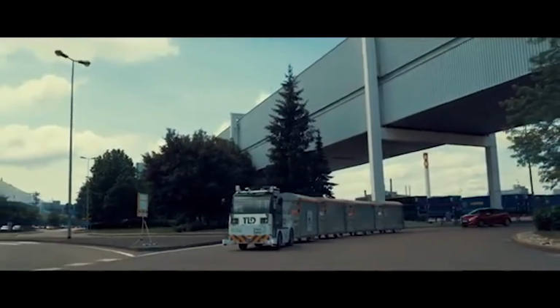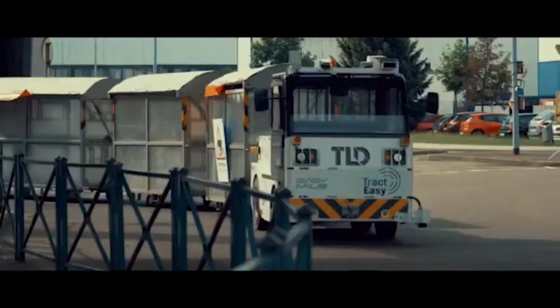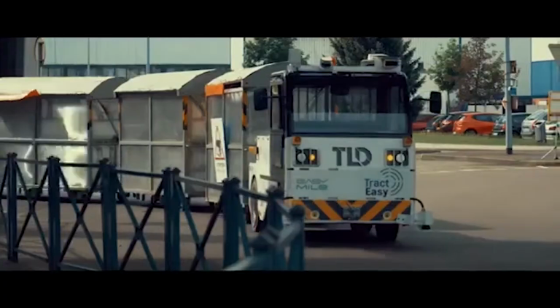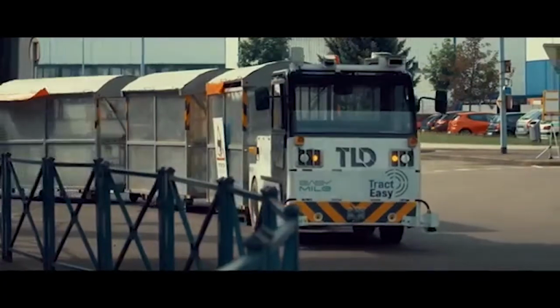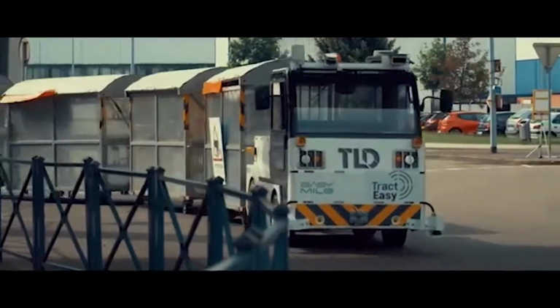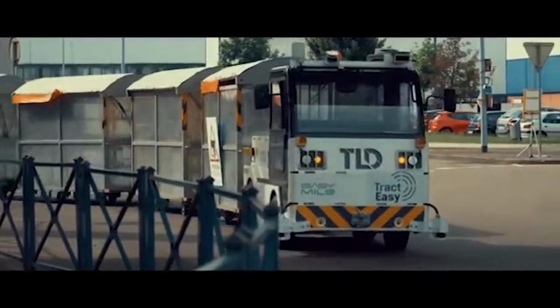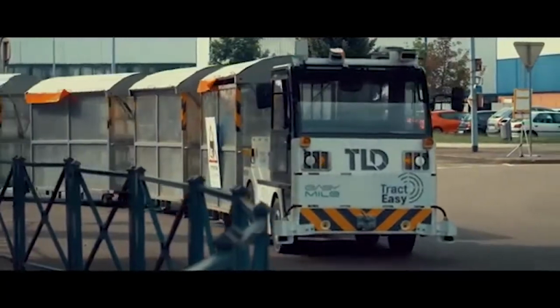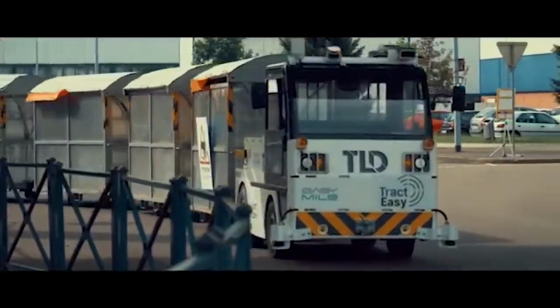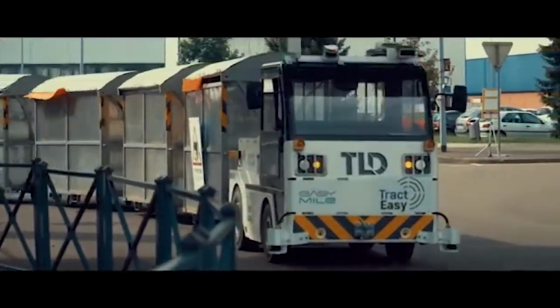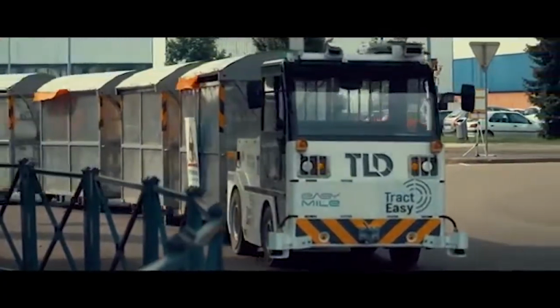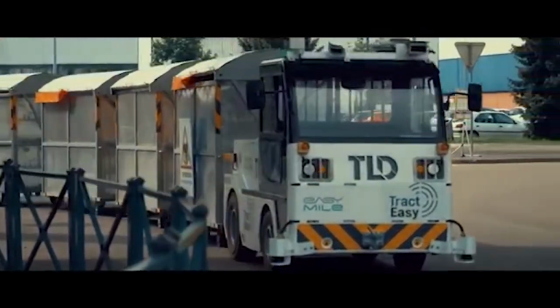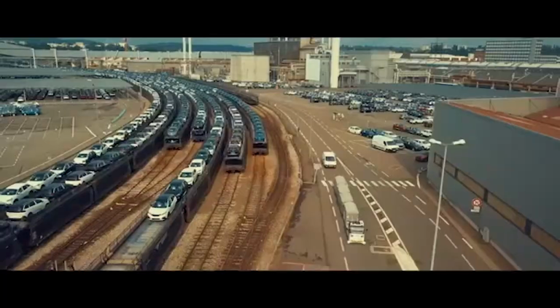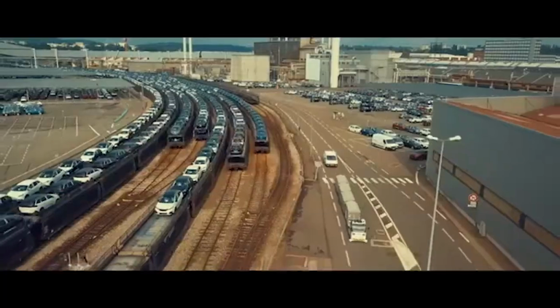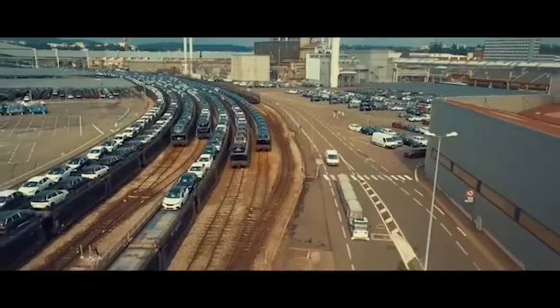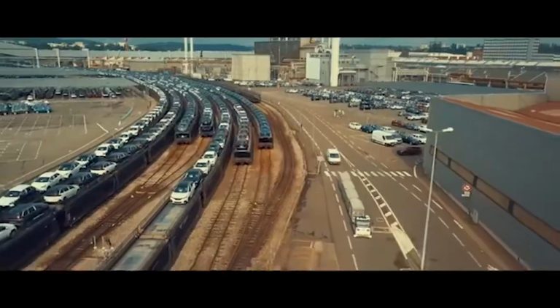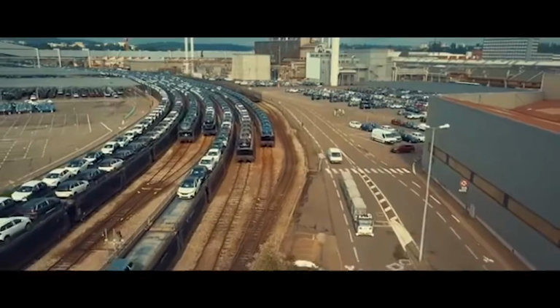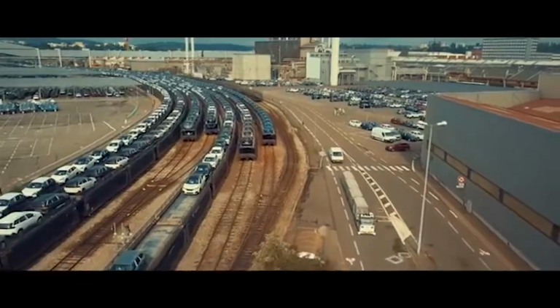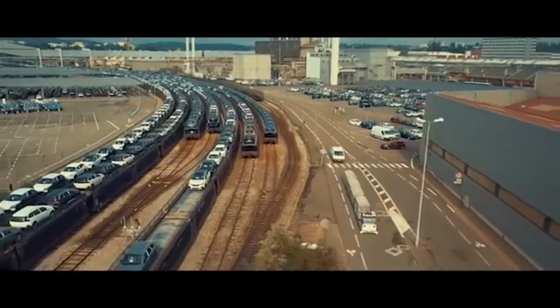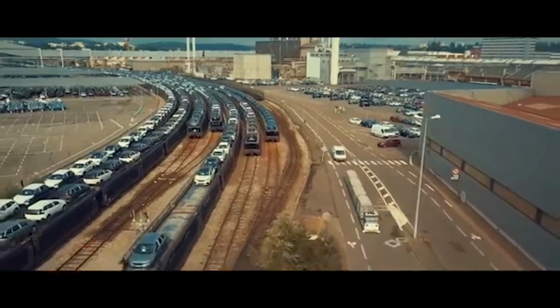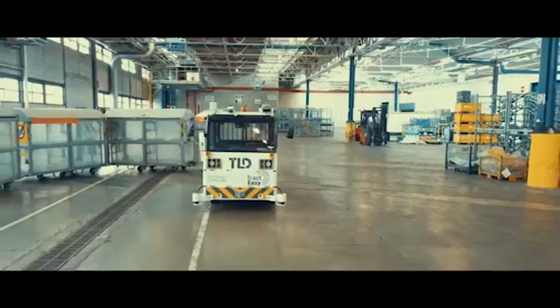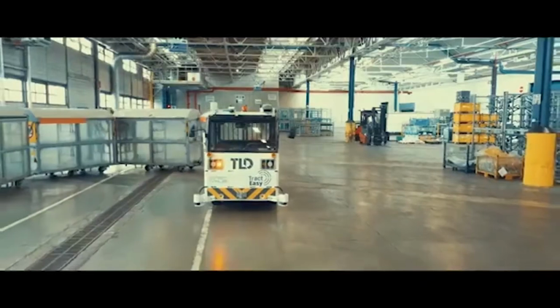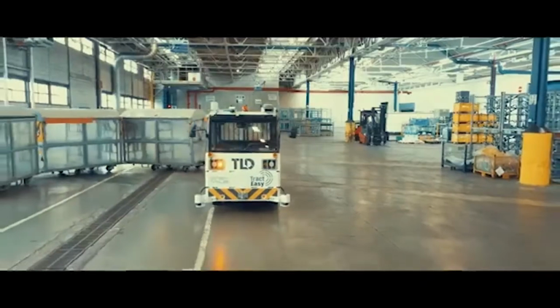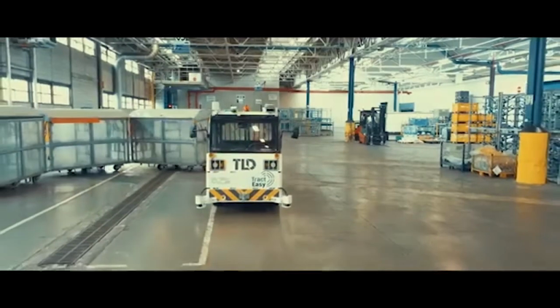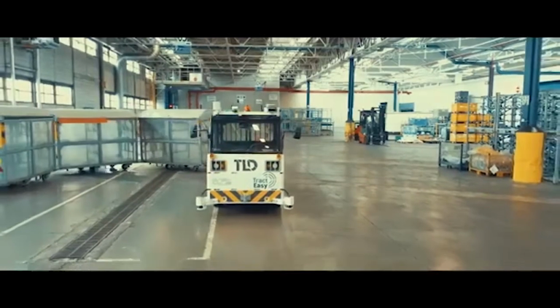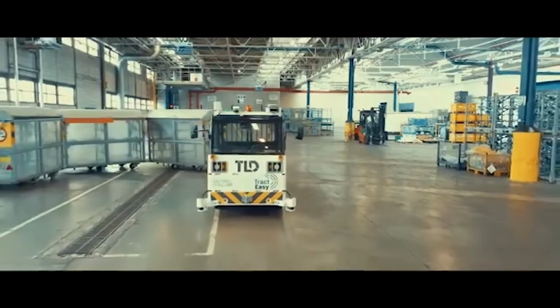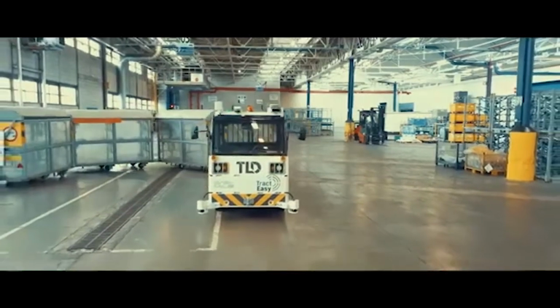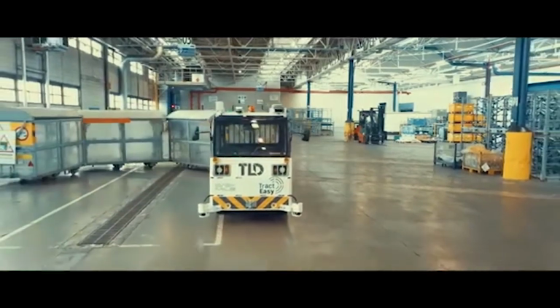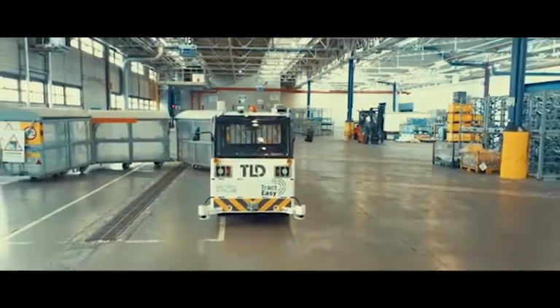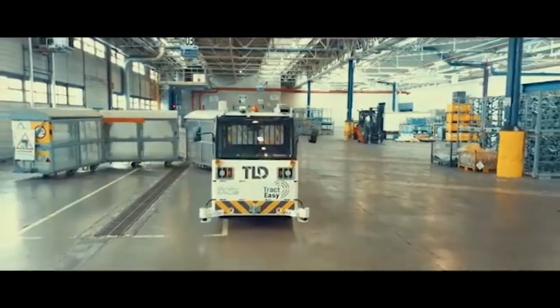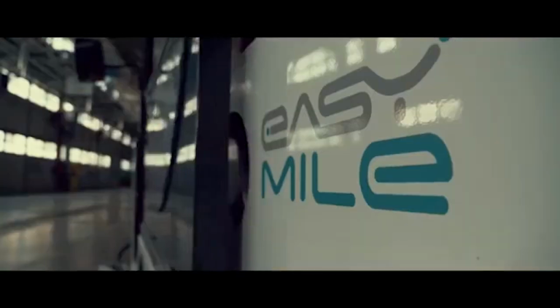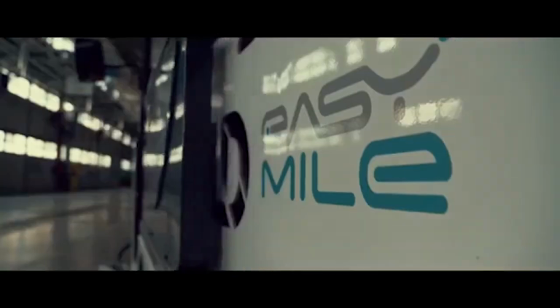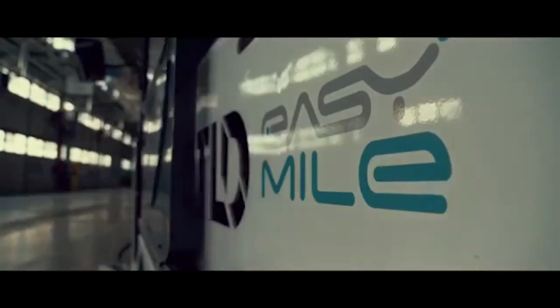TractEasy — the ideal autonomous solution for industrial sites, logistics centers, and airports.